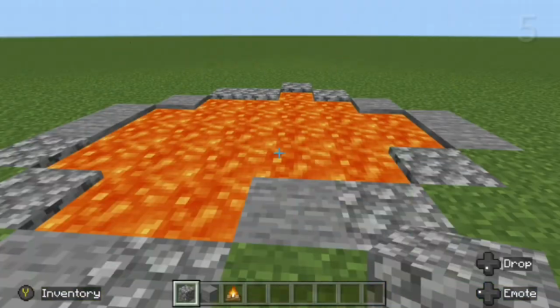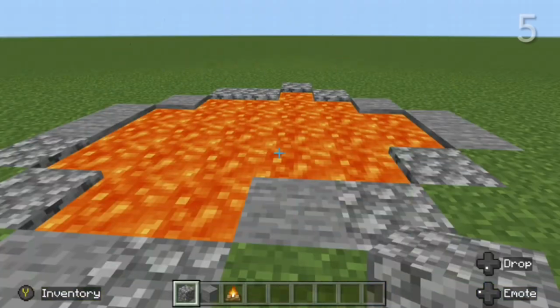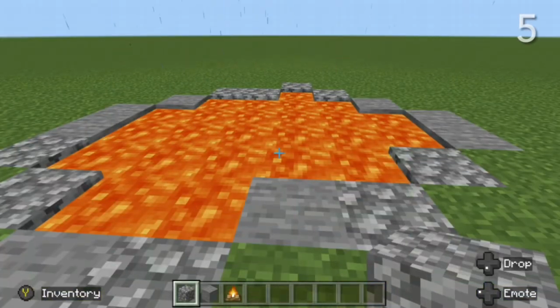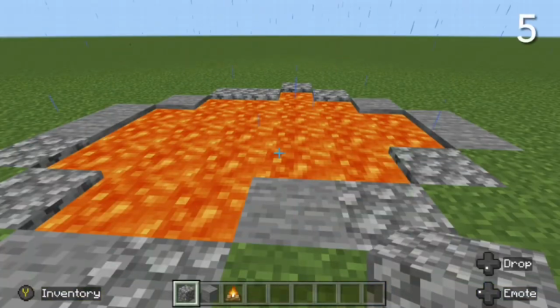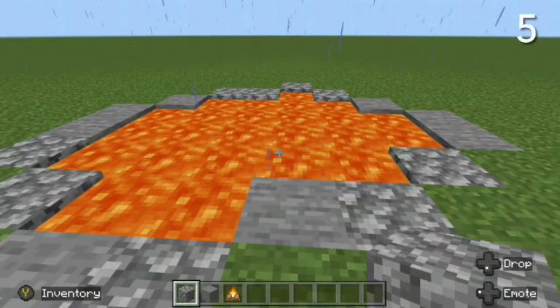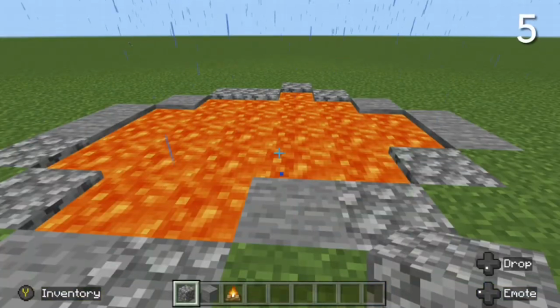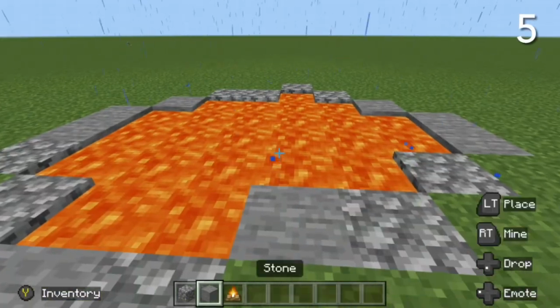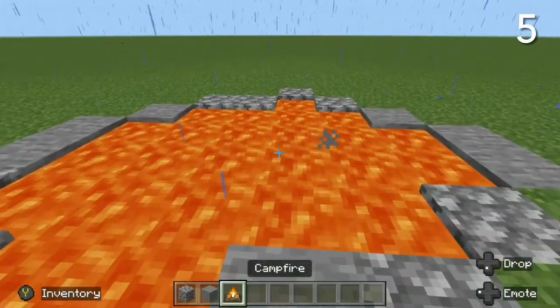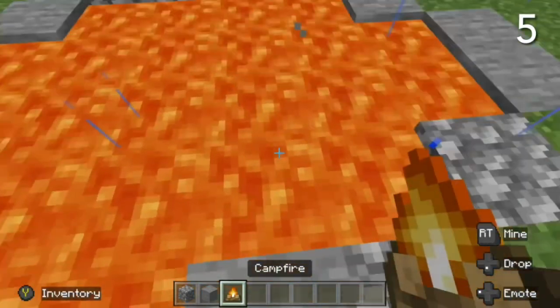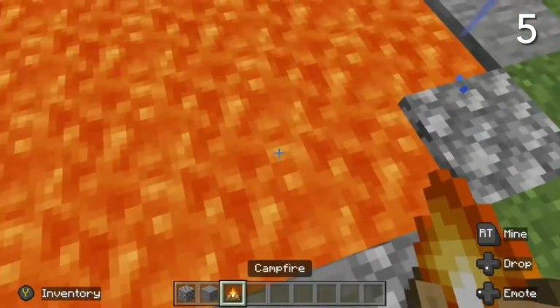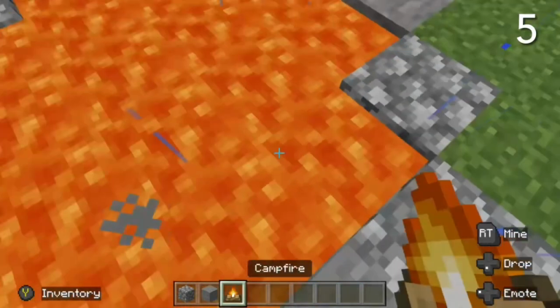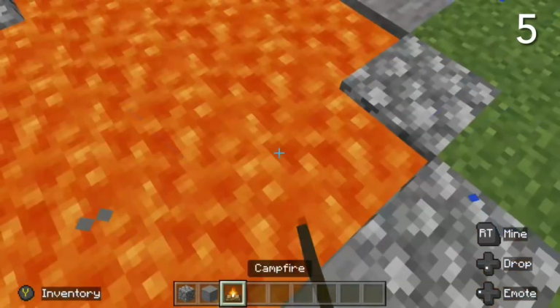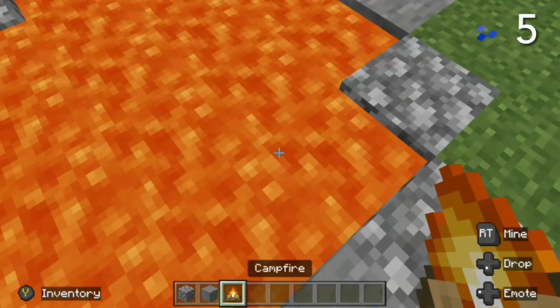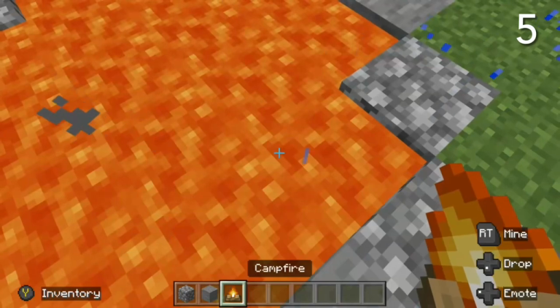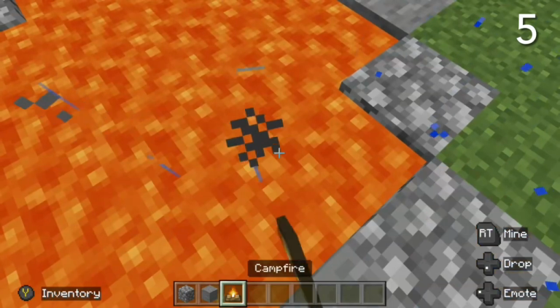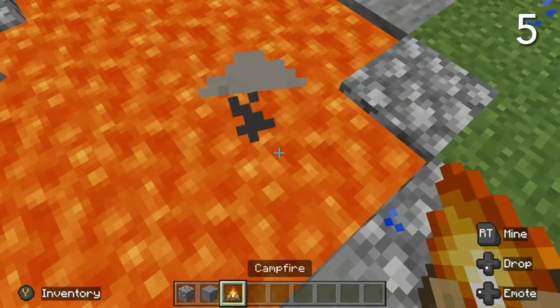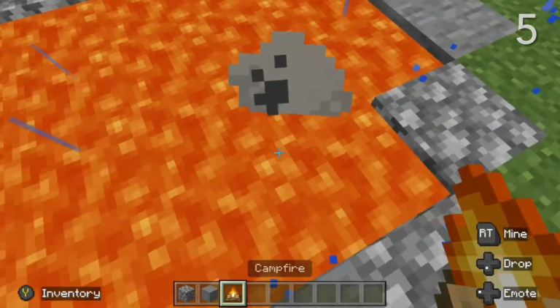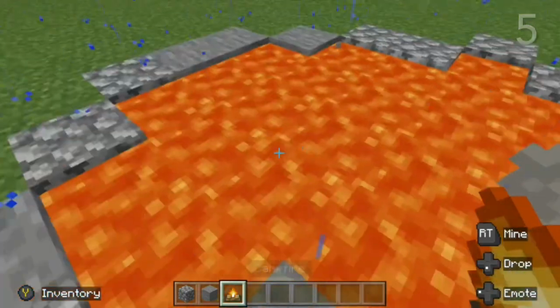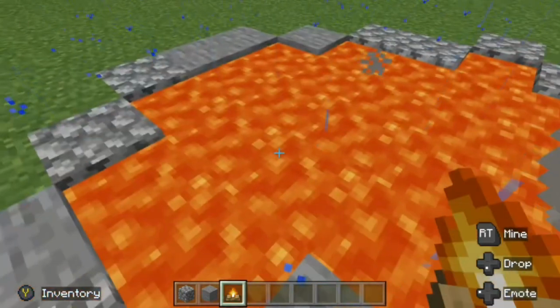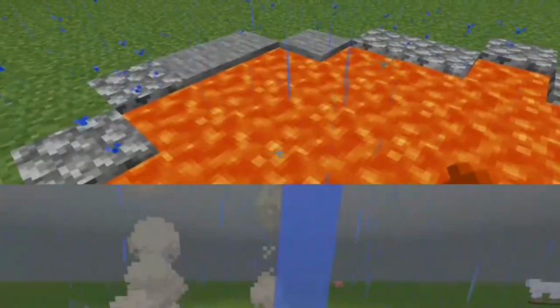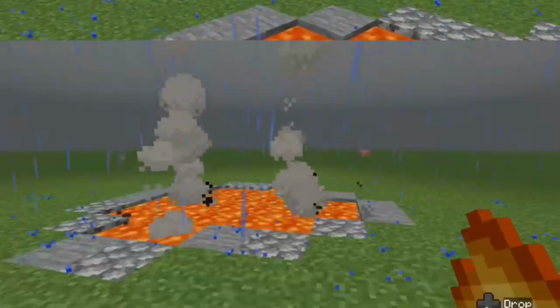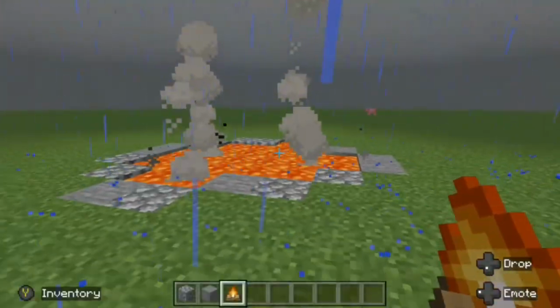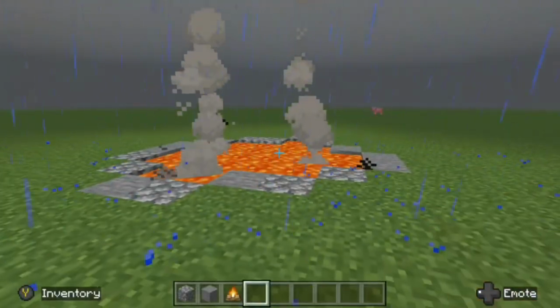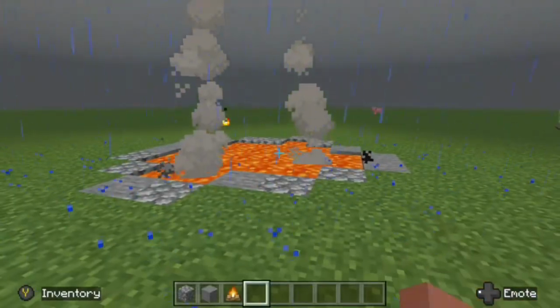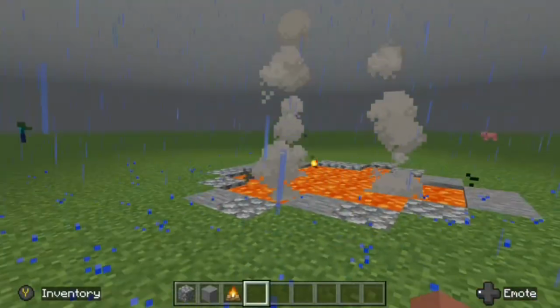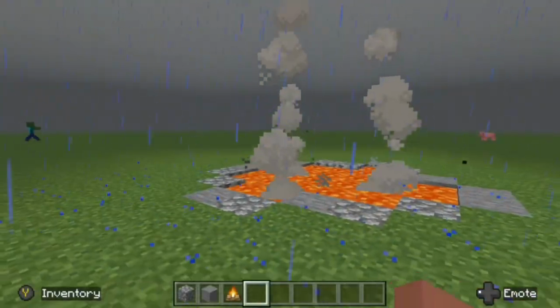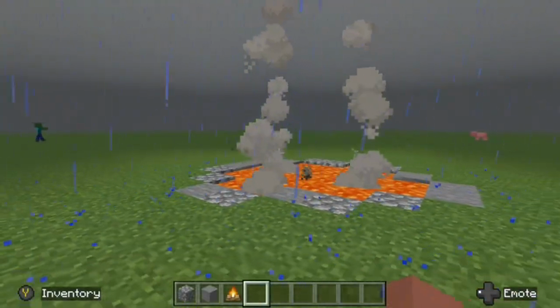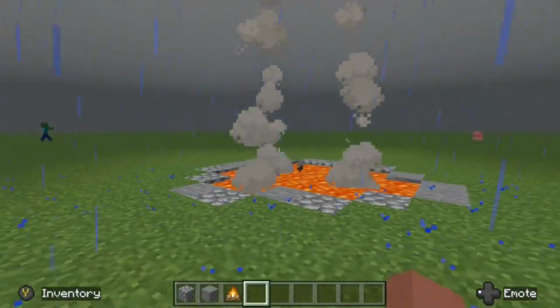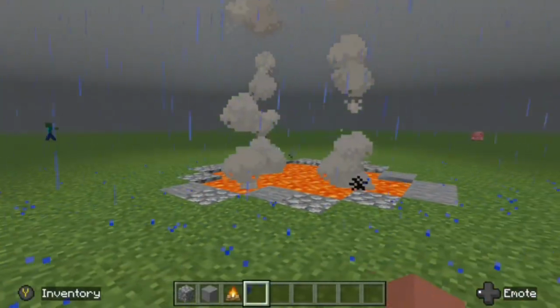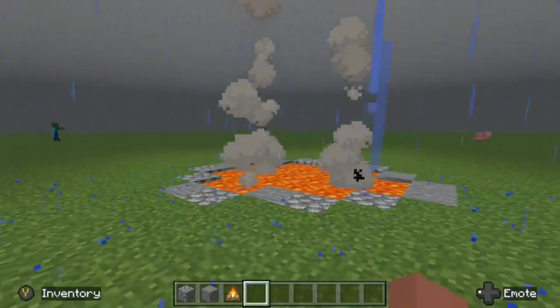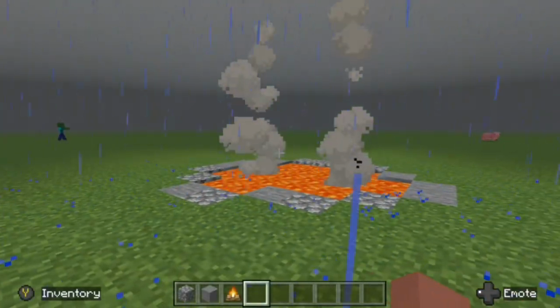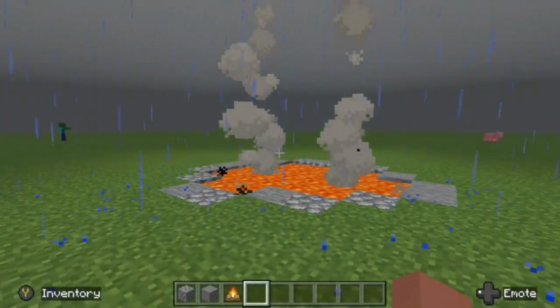For this next one, if you have a lava pit, you can add some campfires to the bottom to make it look like the lava is smoking.